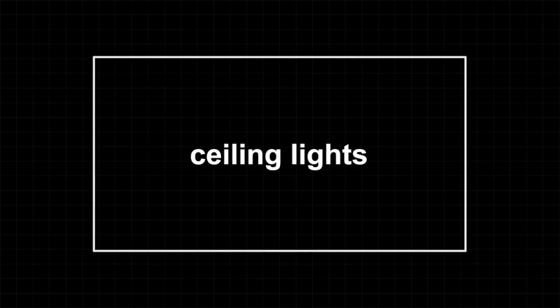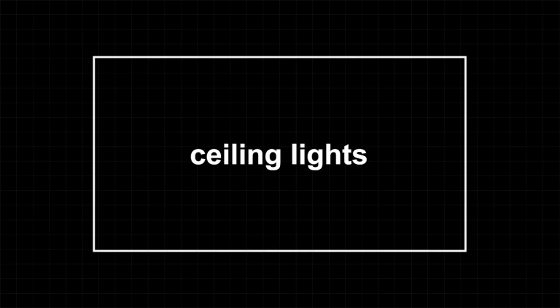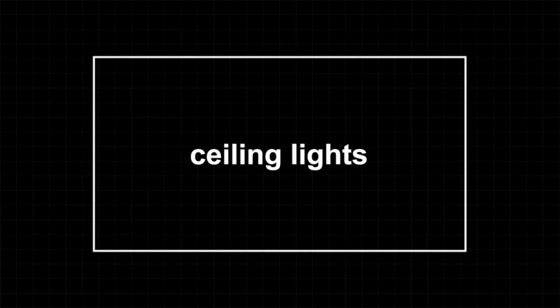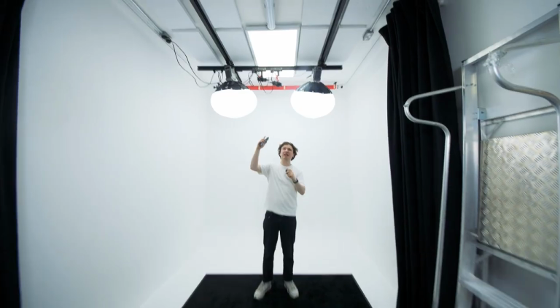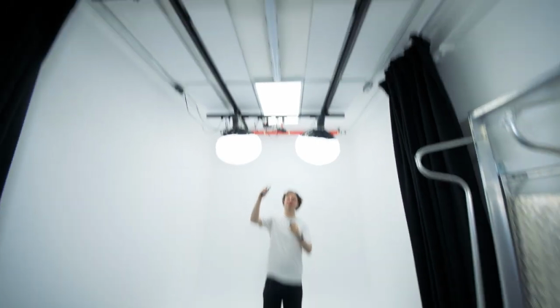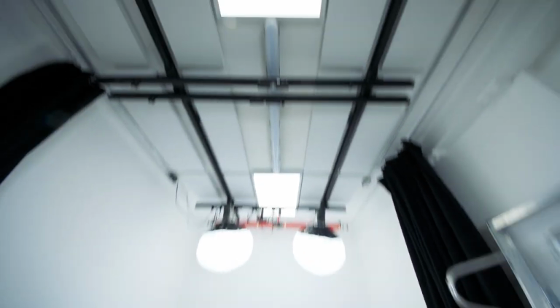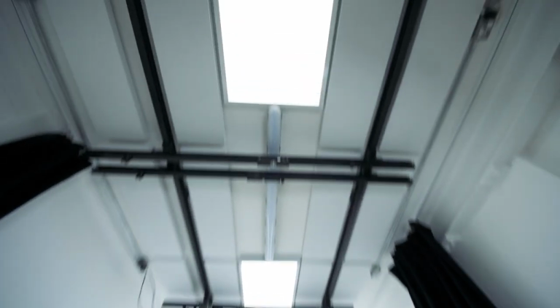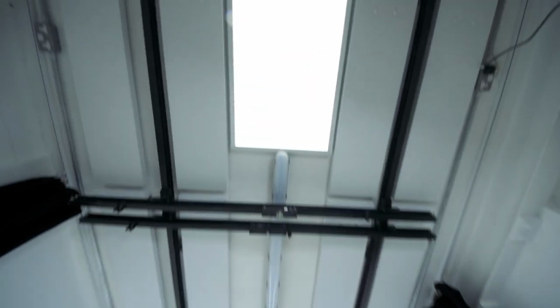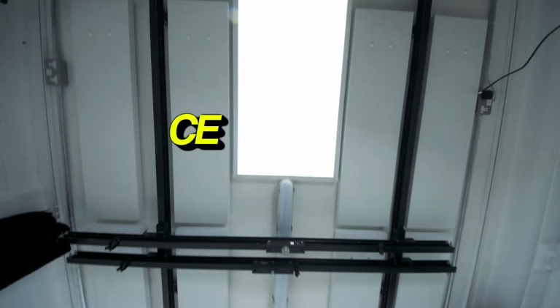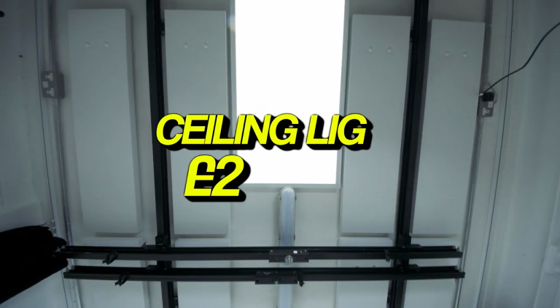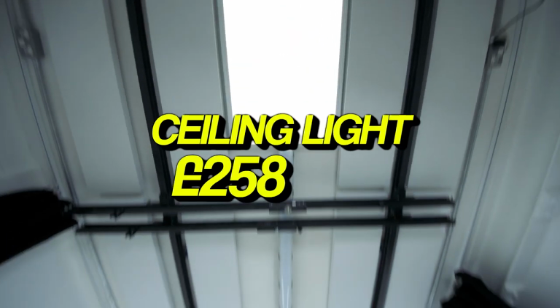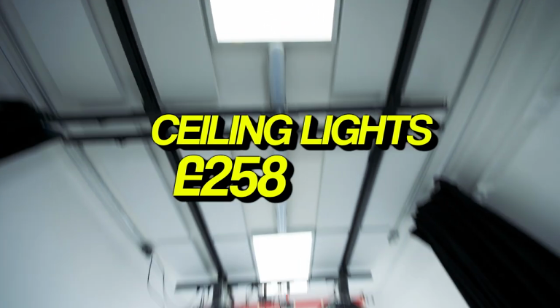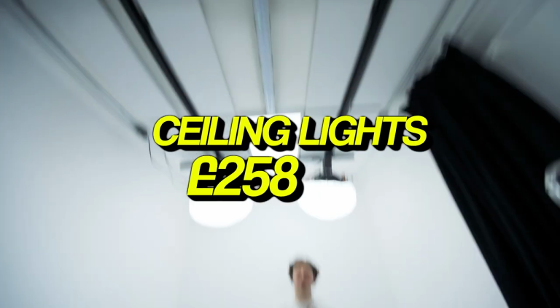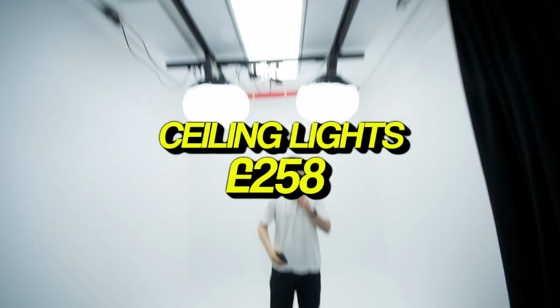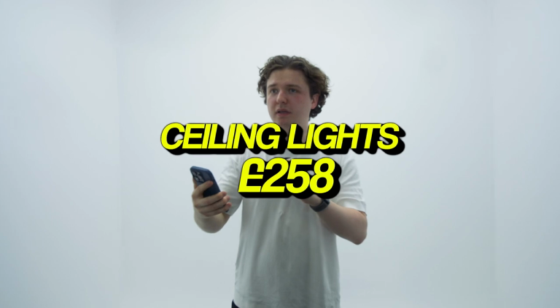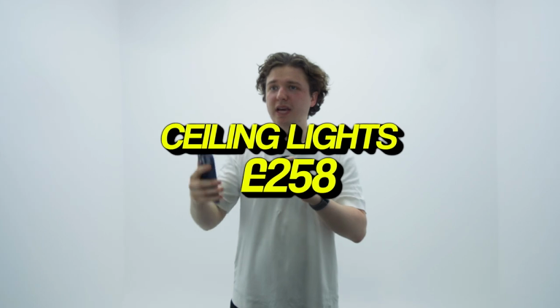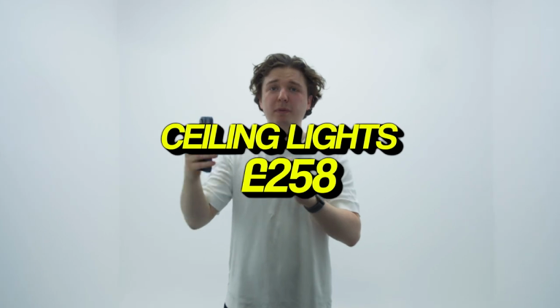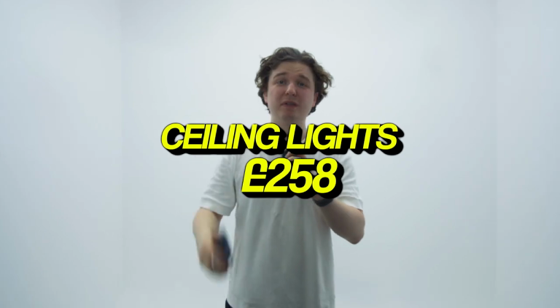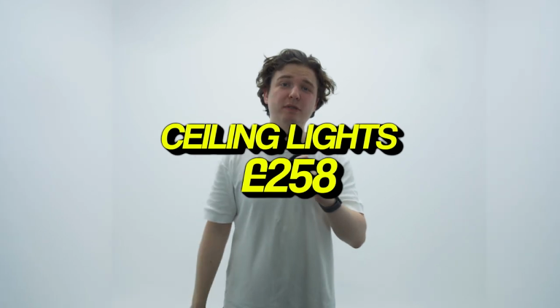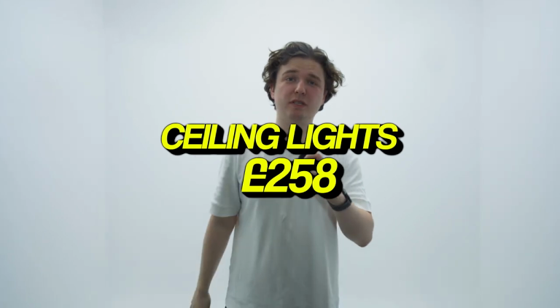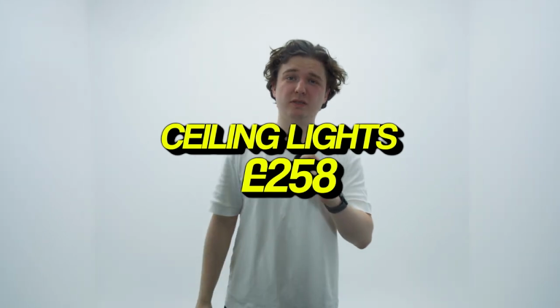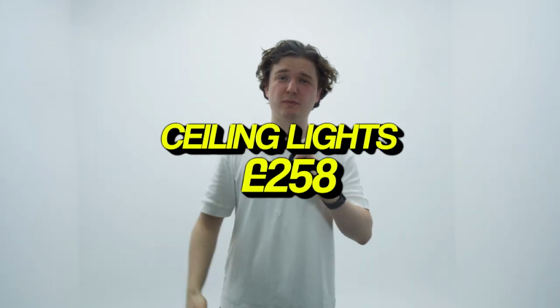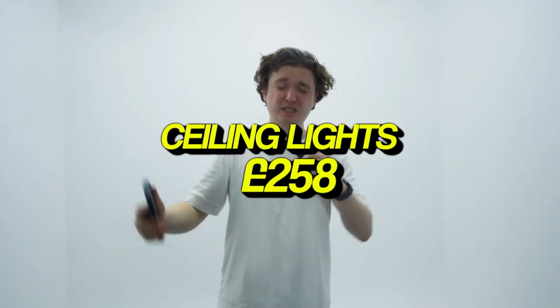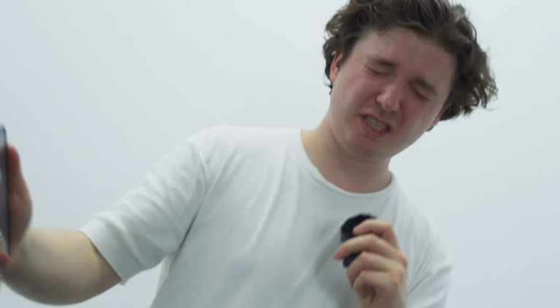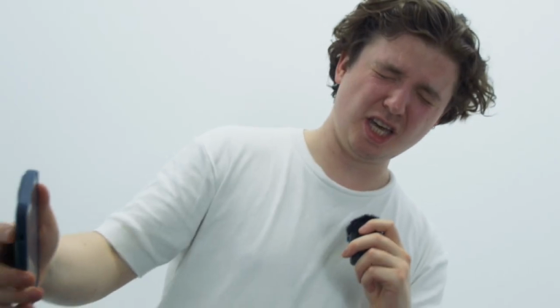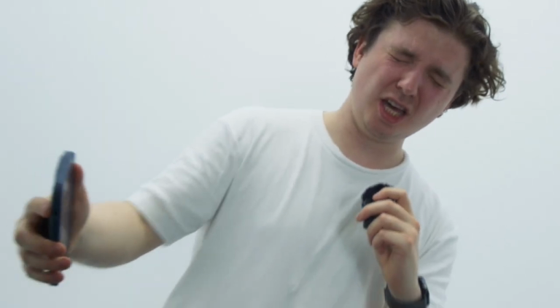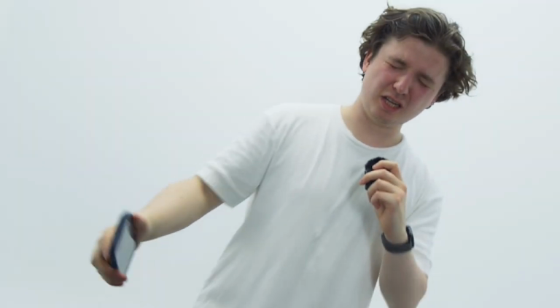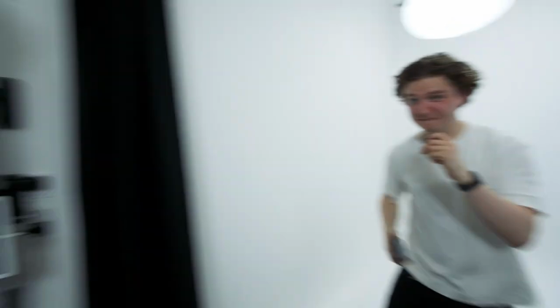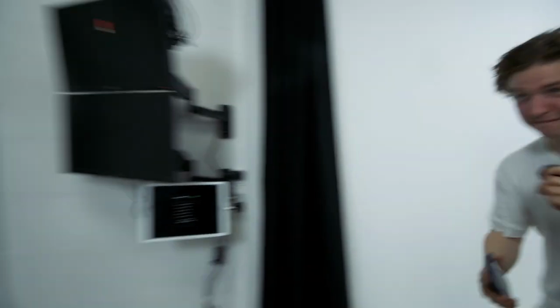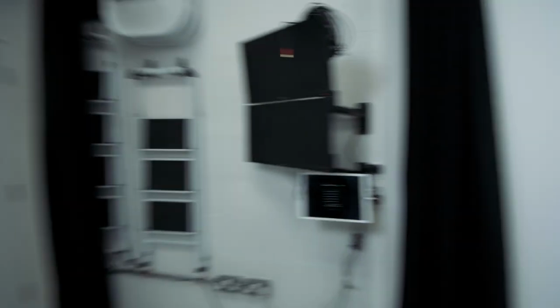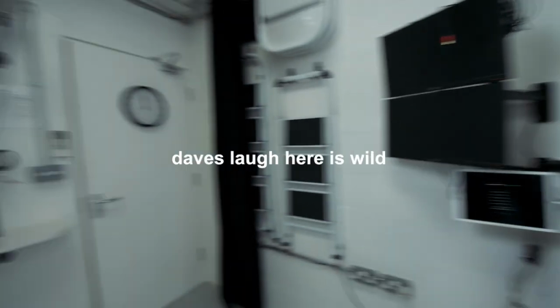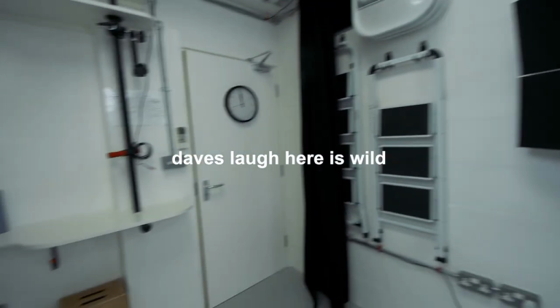The ceiling lights cost £258. We put them on dimmer switches as well, which is sick. Let's check them out.